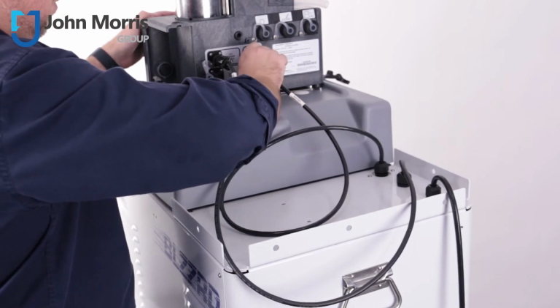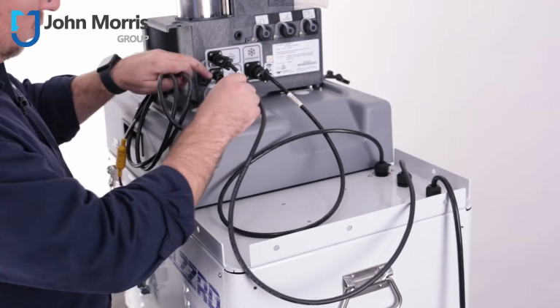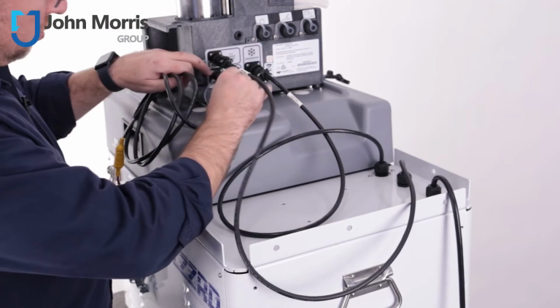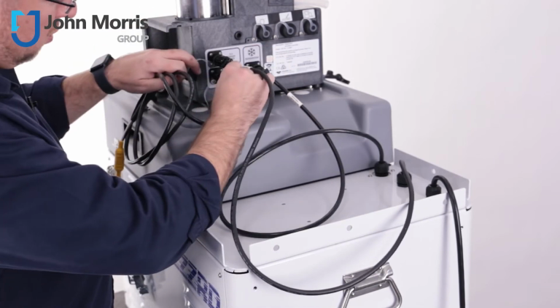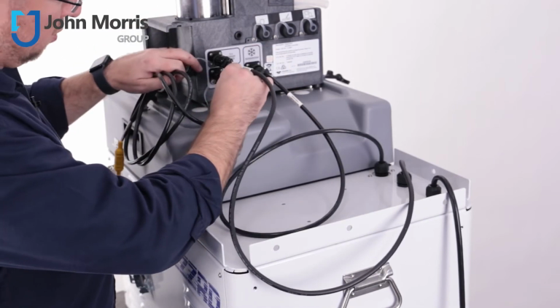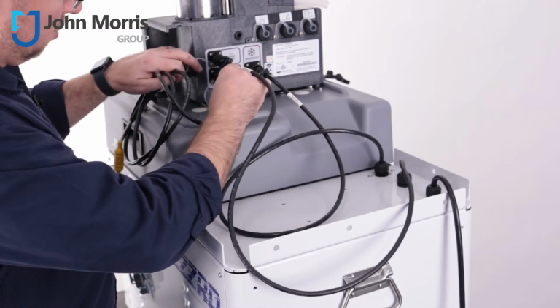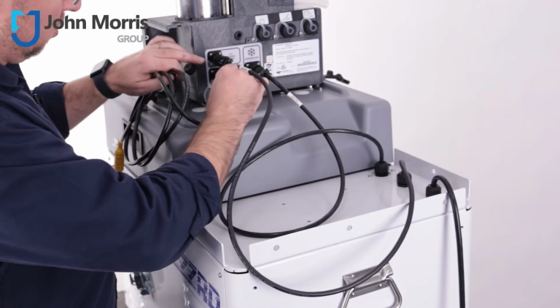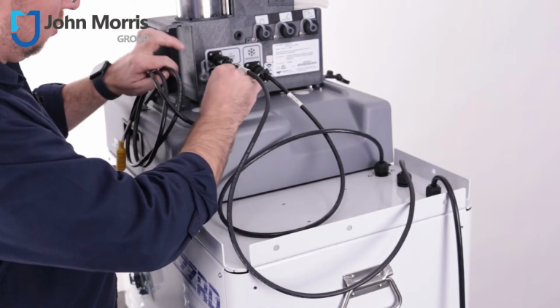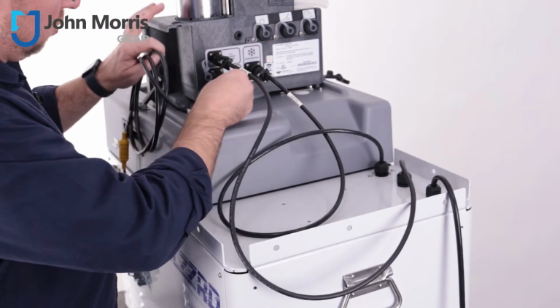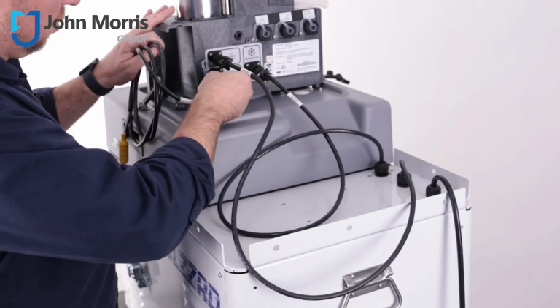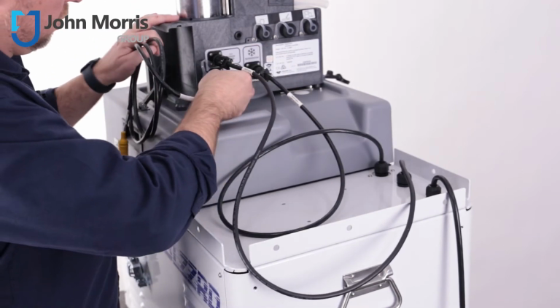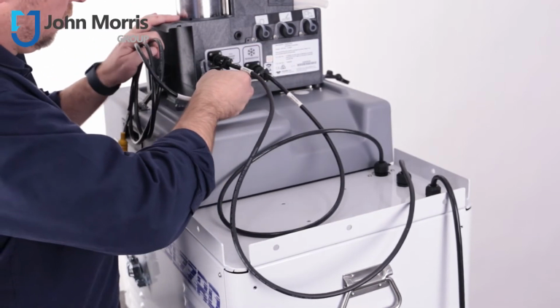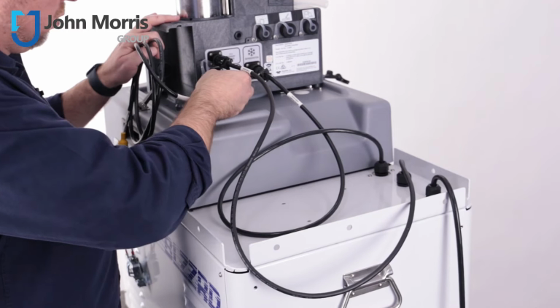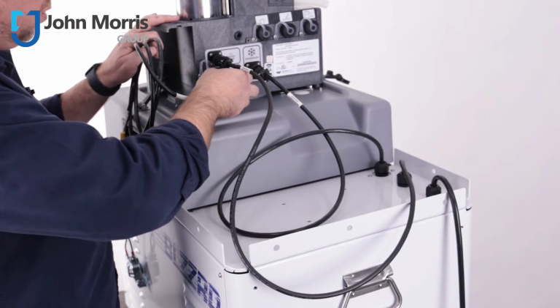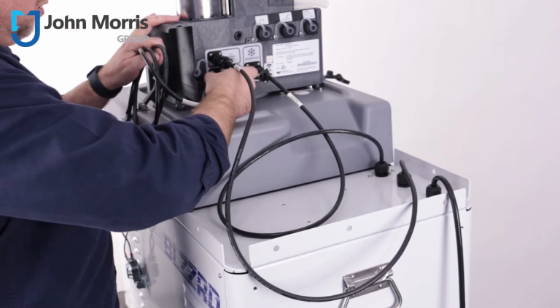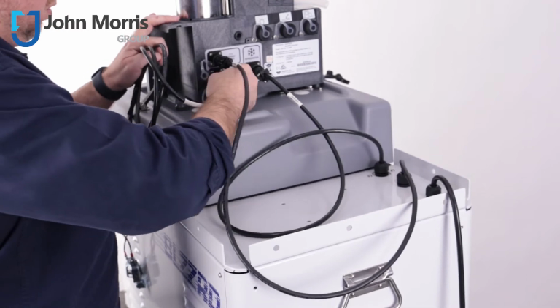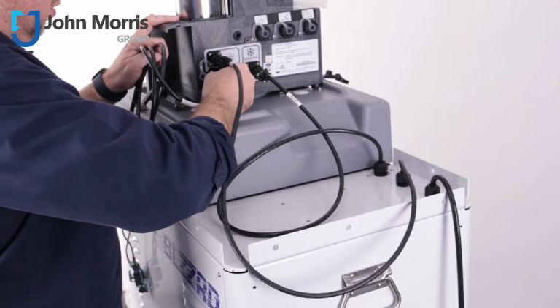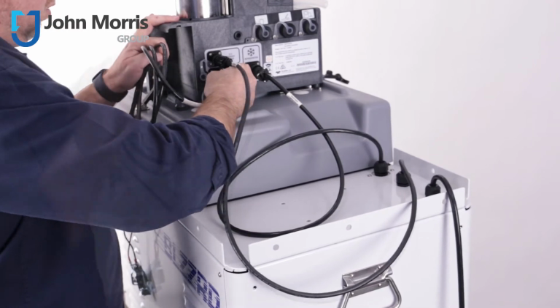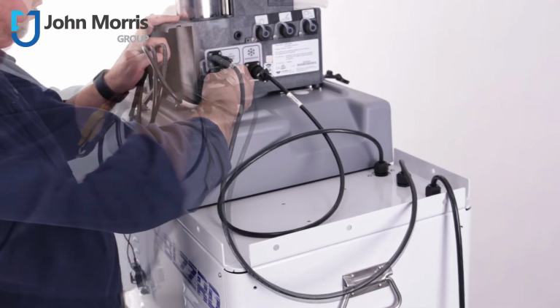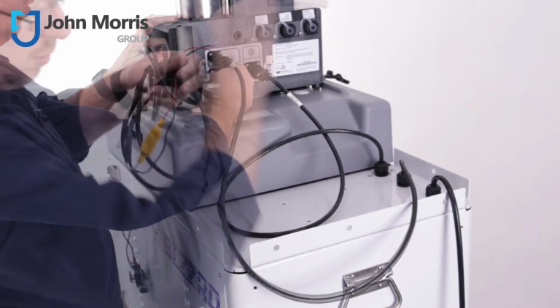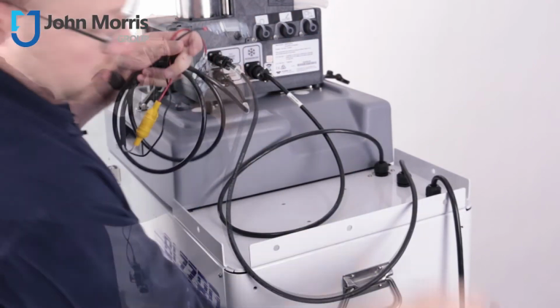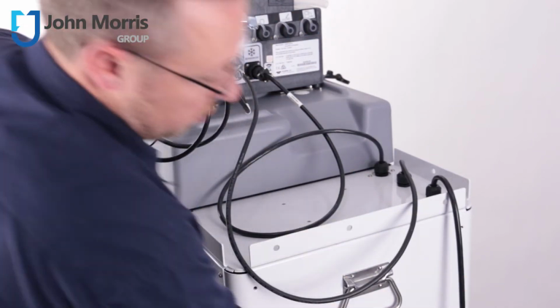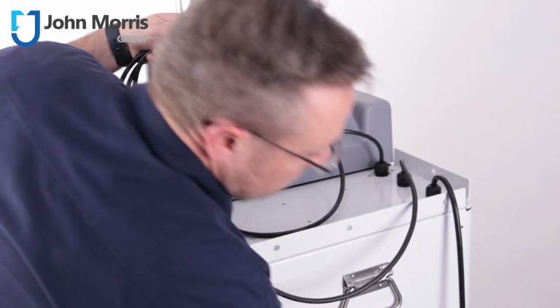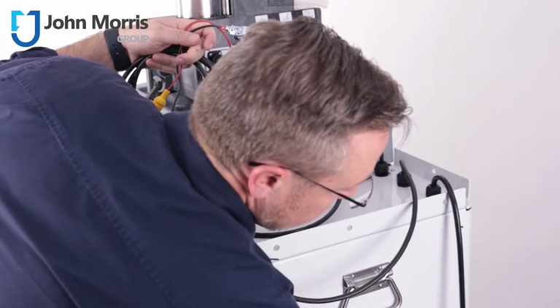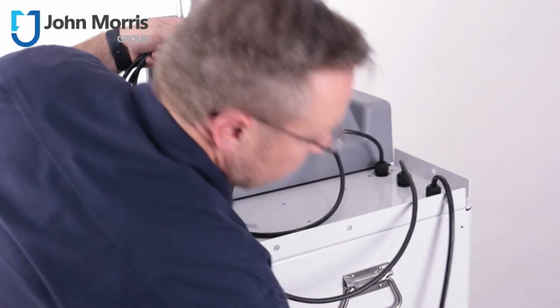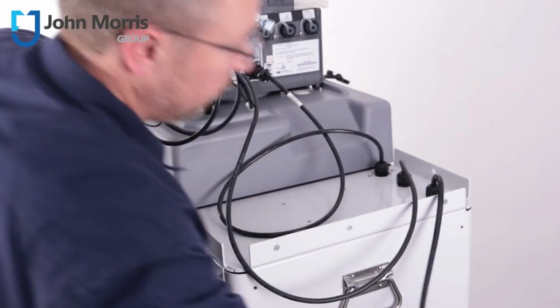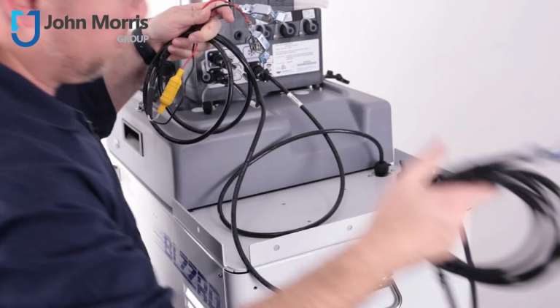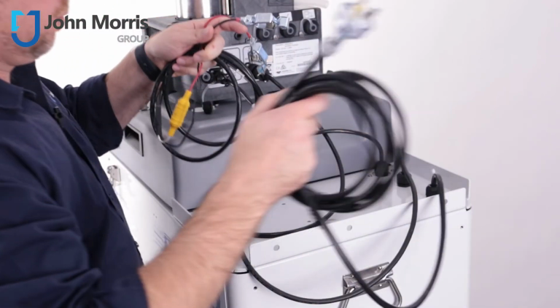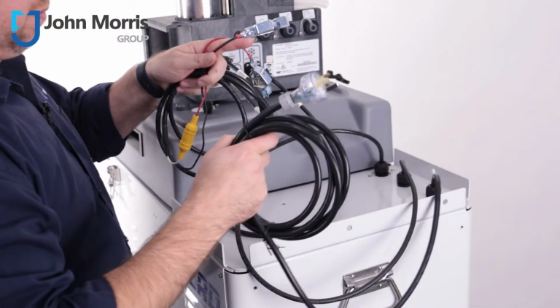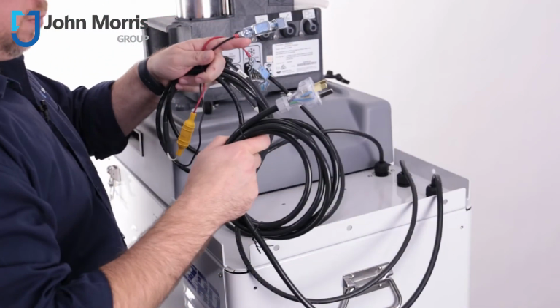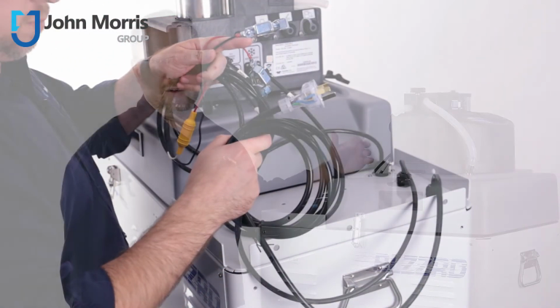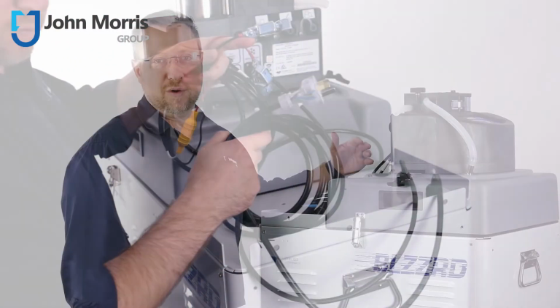There's also a second connection for DC using the enclosed alligator clips, and the system can run in failover mode or DC only mode.